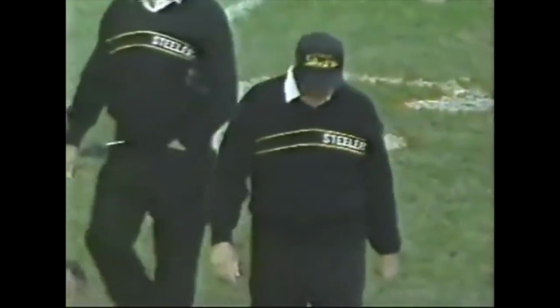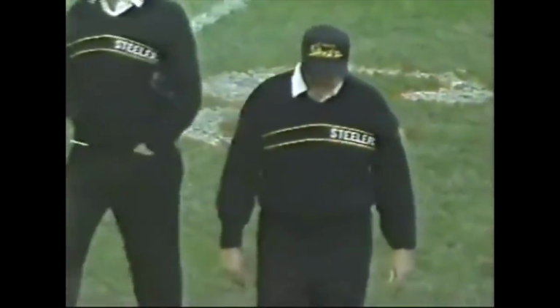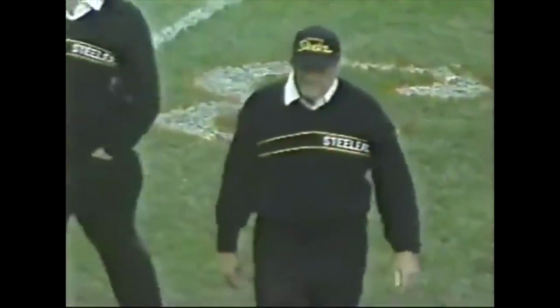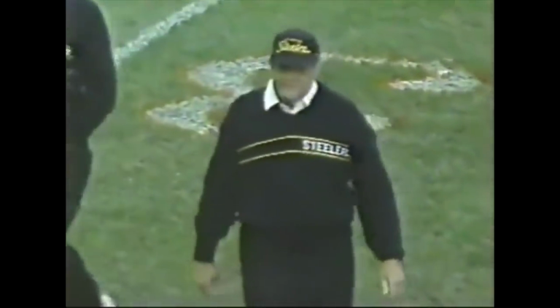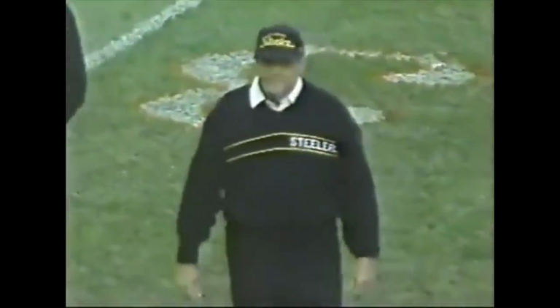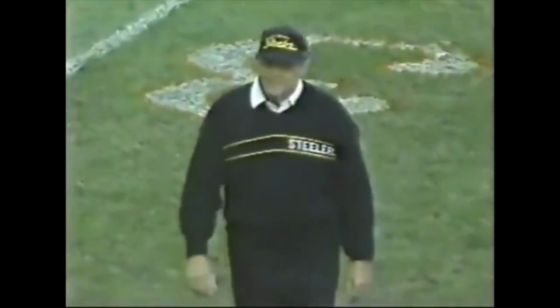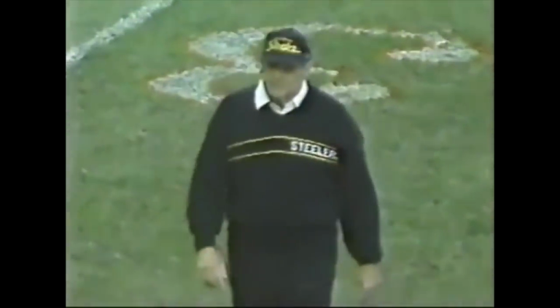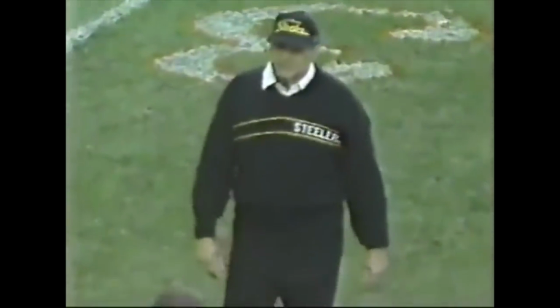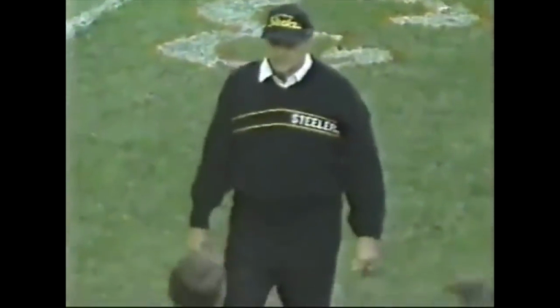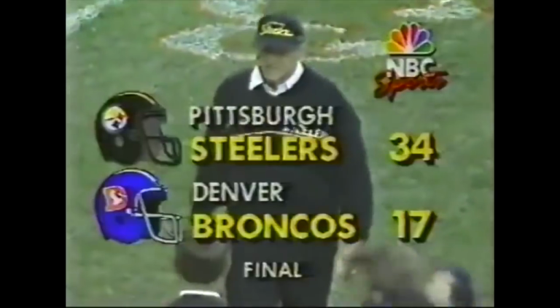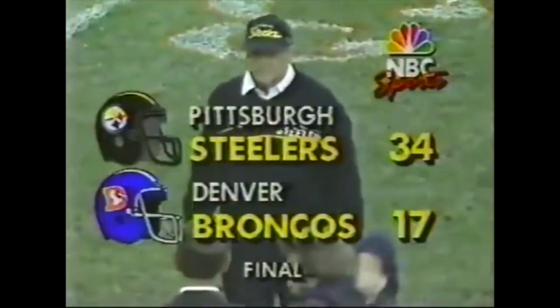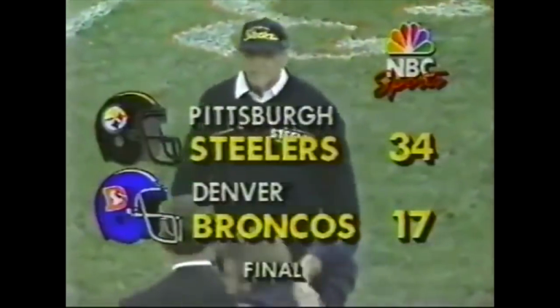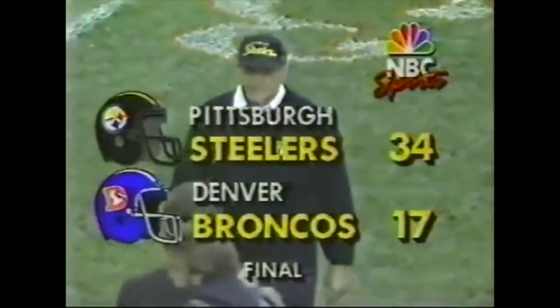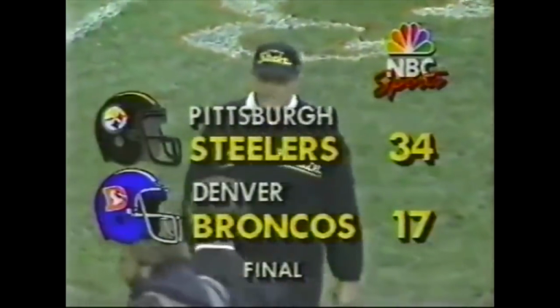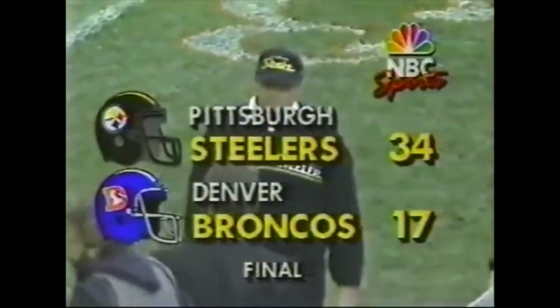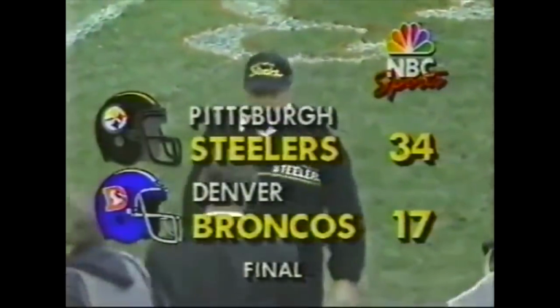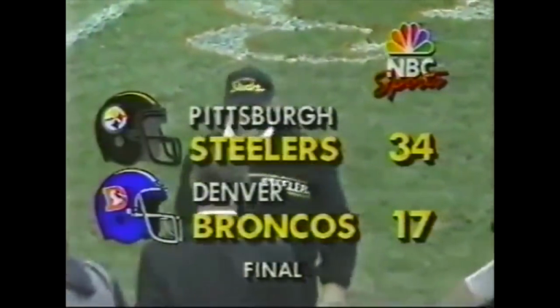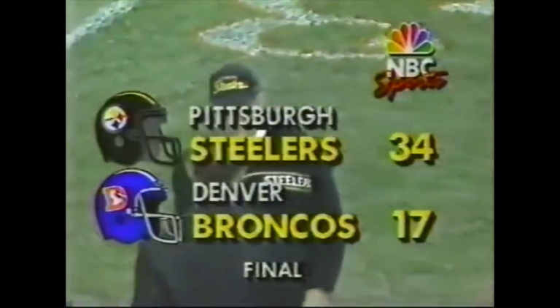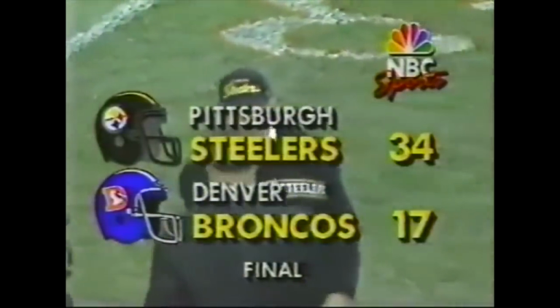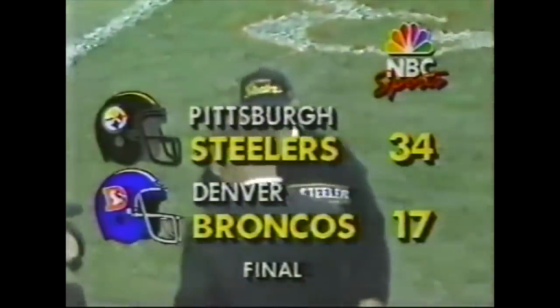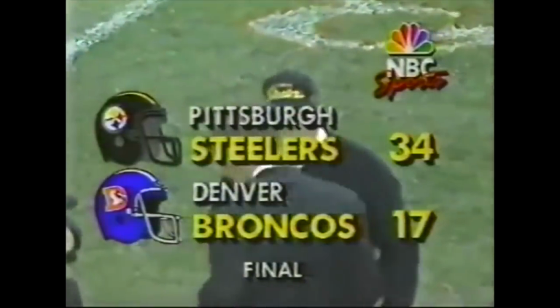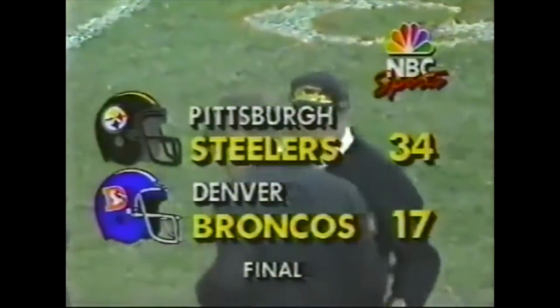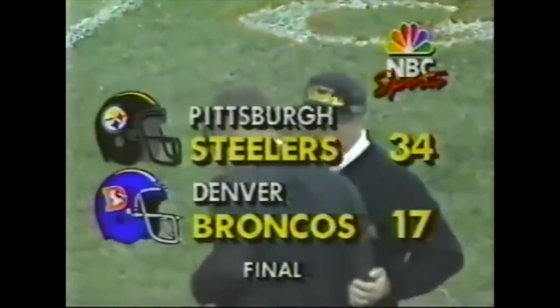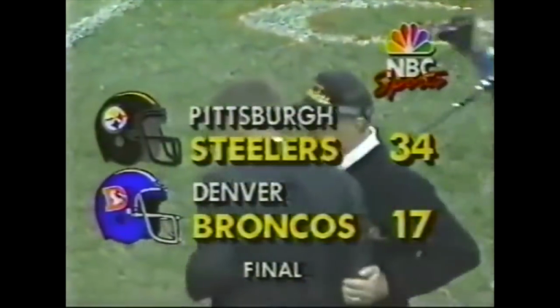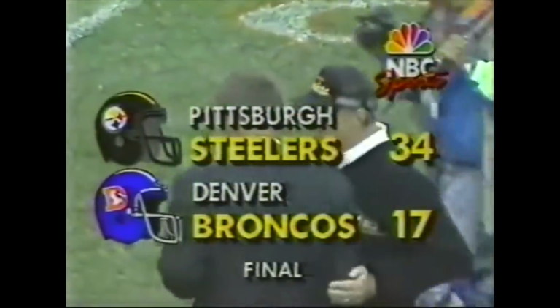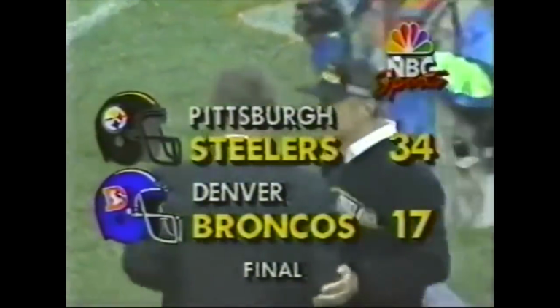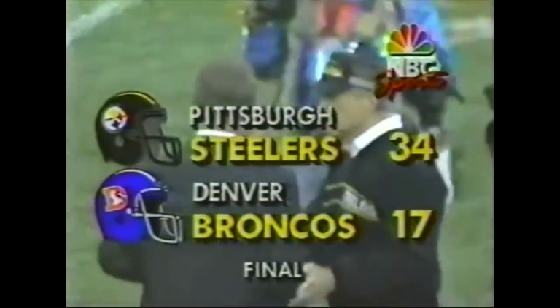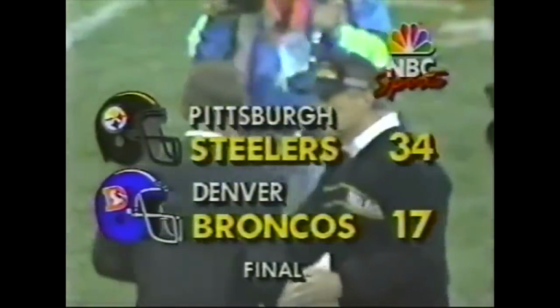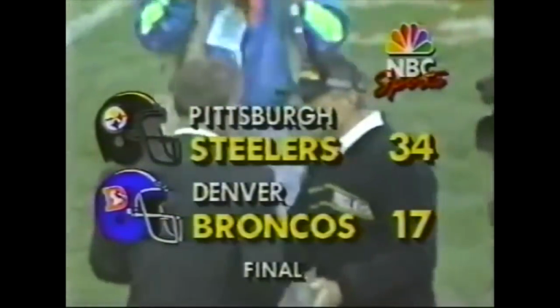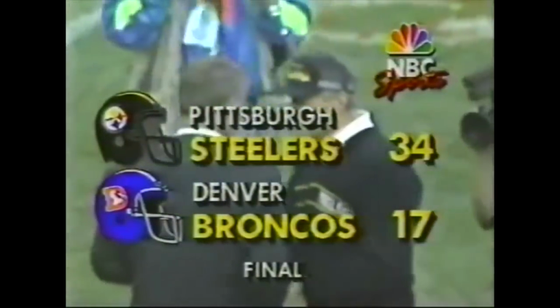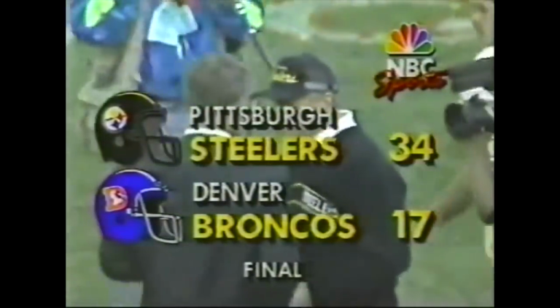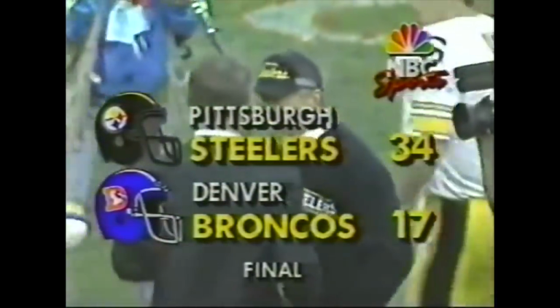So the Steelers overwhelm the Denver Broncos from the second quarter on.